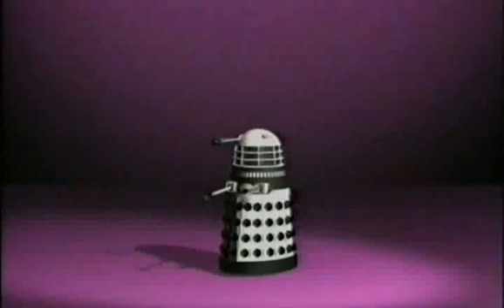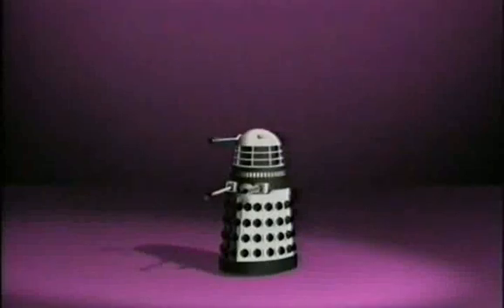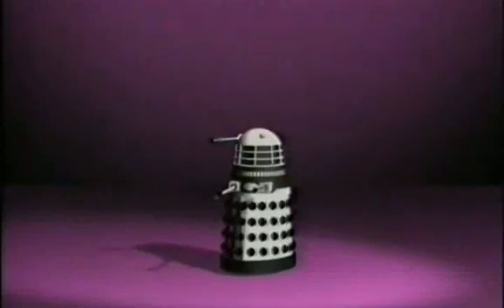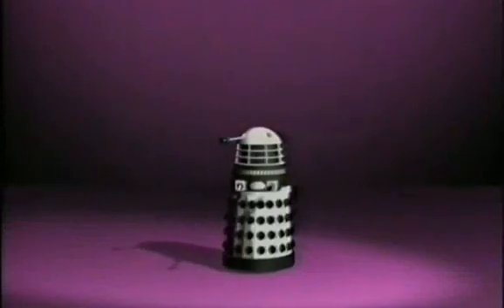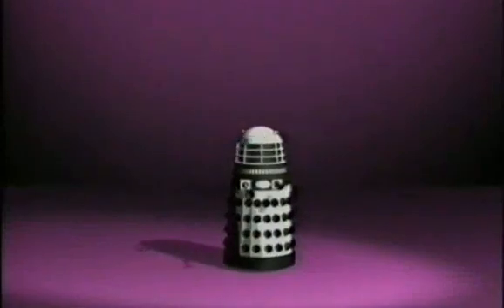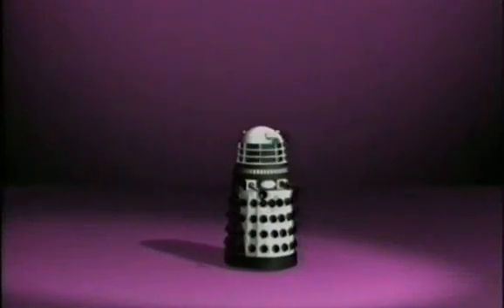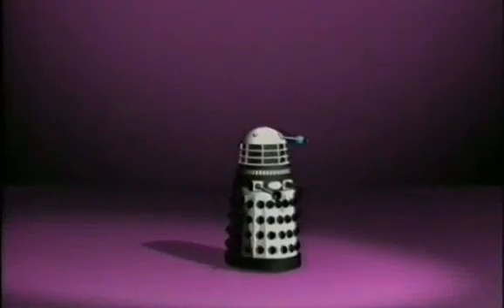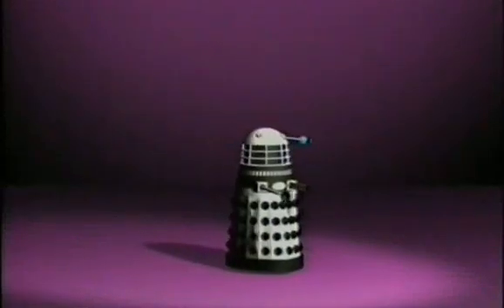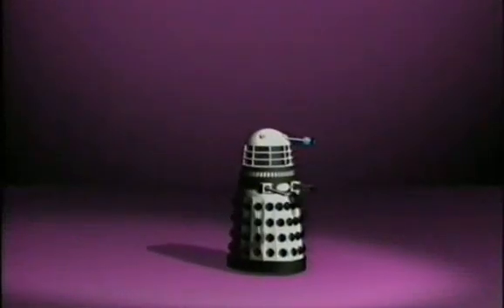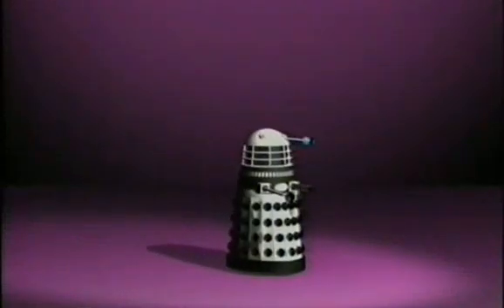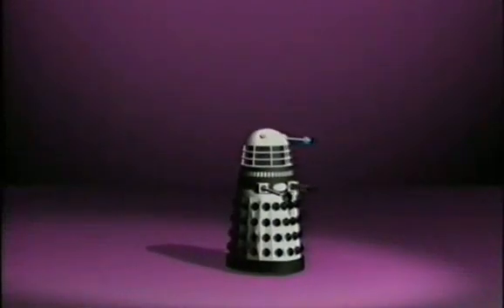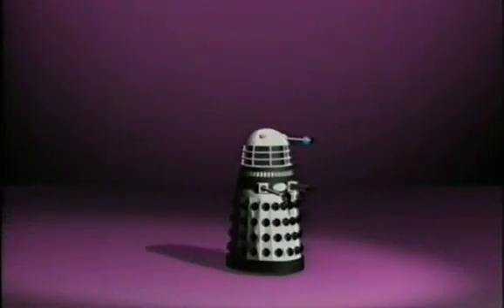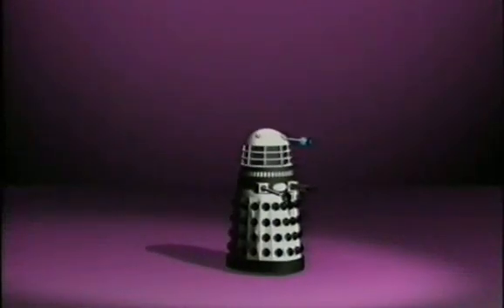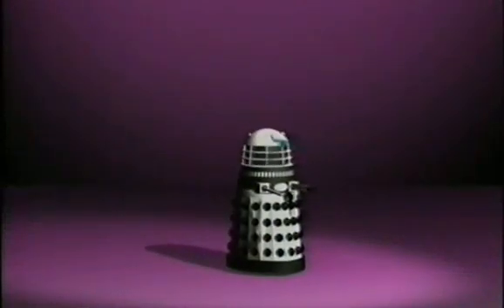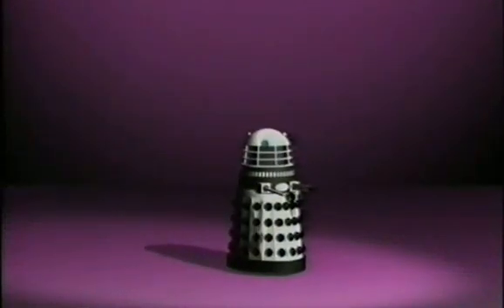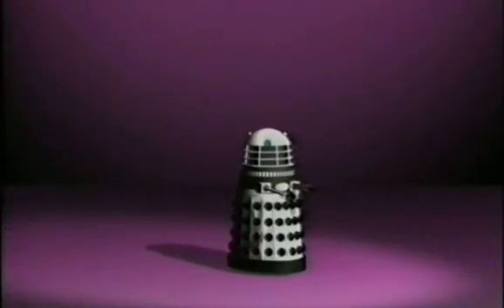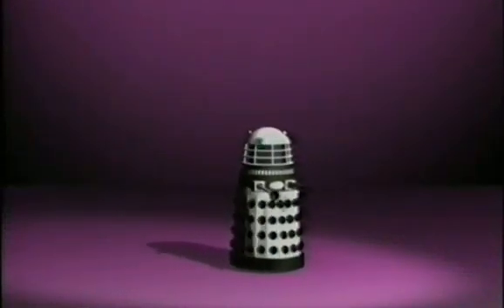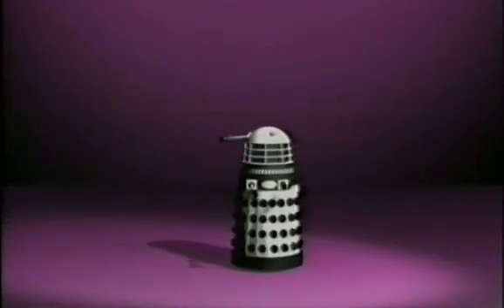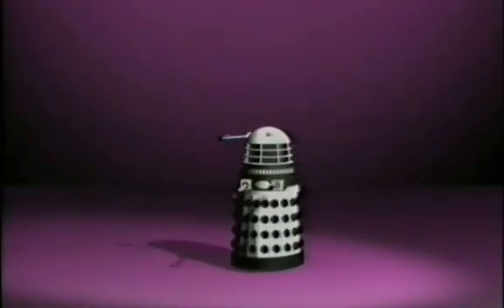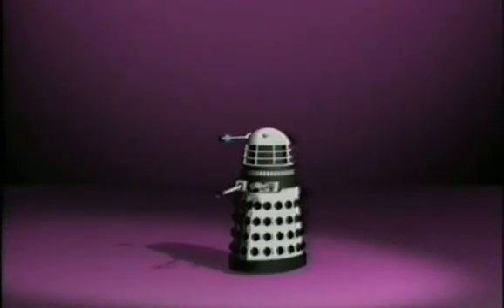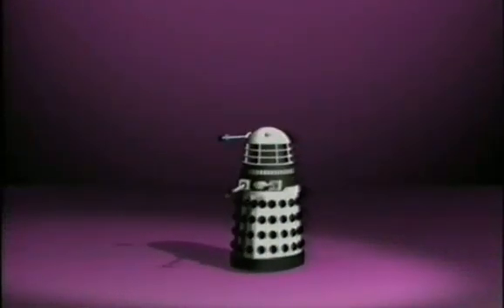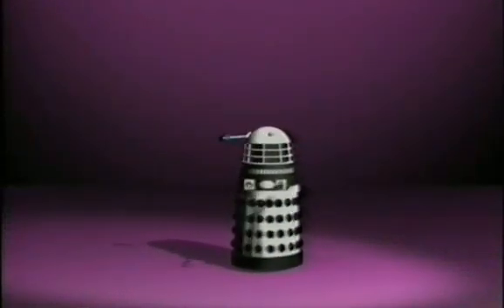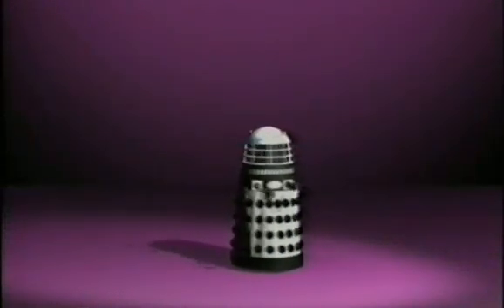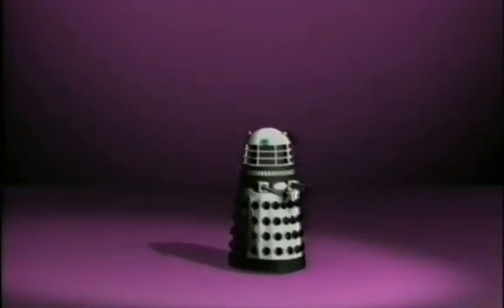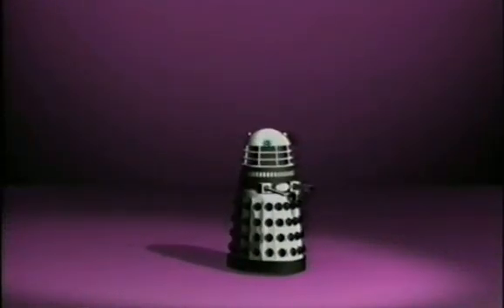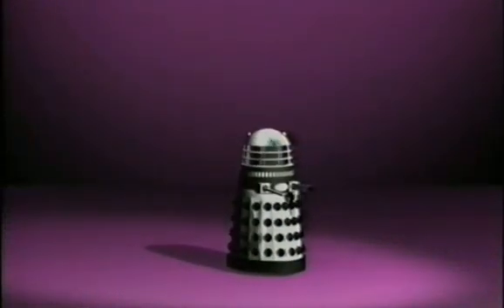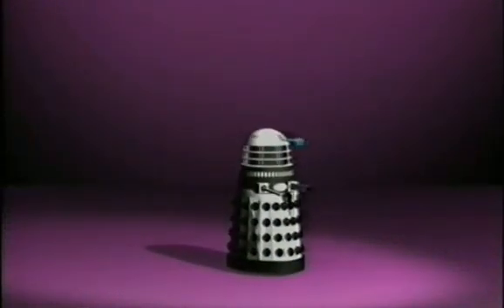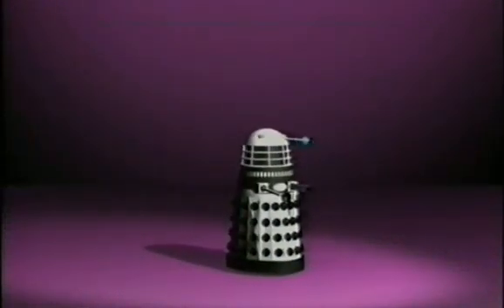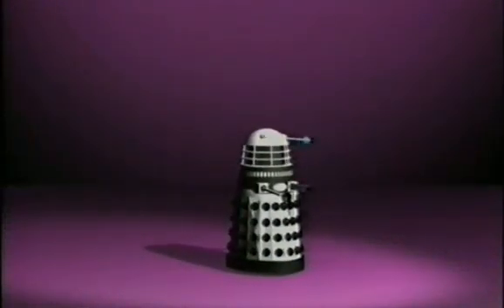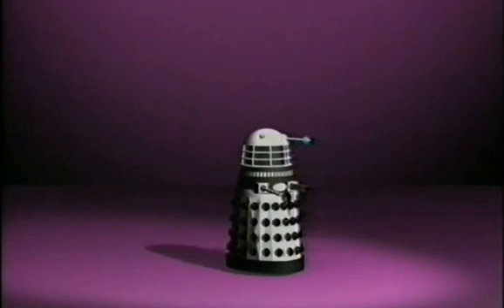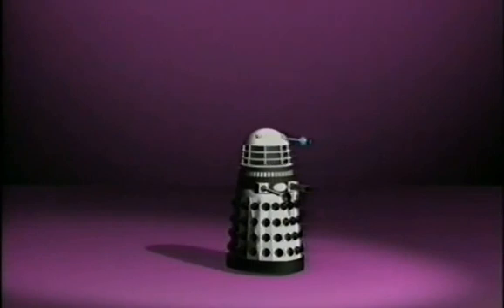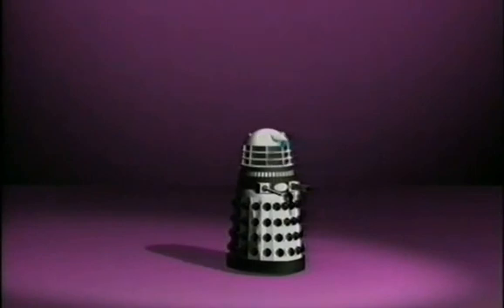EXTERMINATE! ANNIHILATE! DESTROY! It's Doctor Who Night on BBC Two.